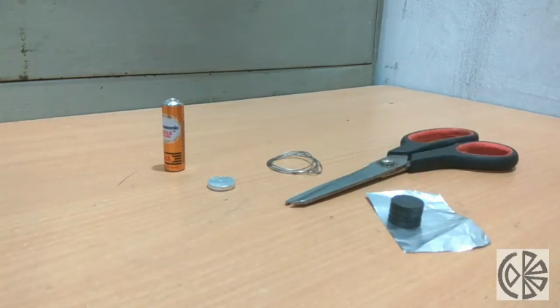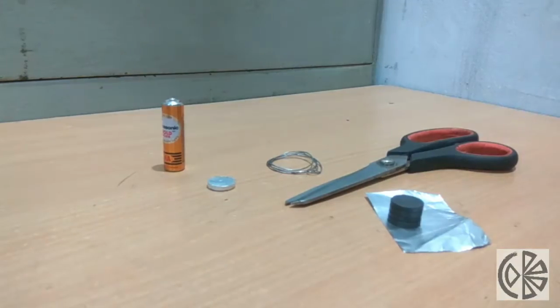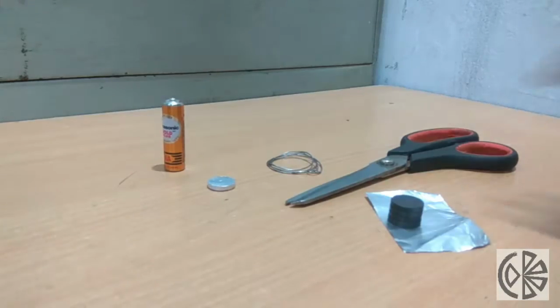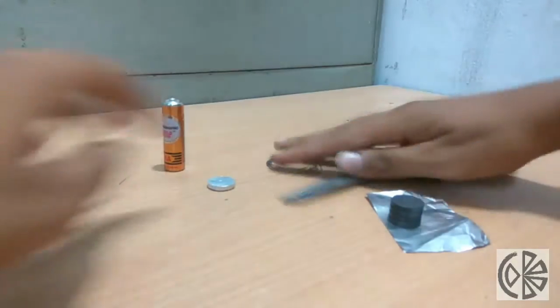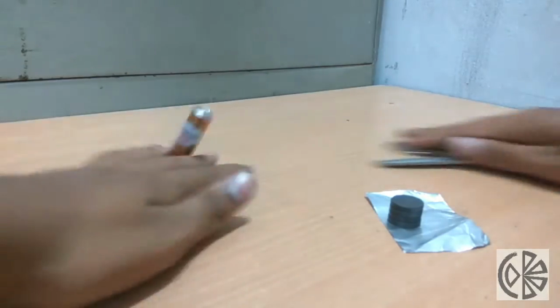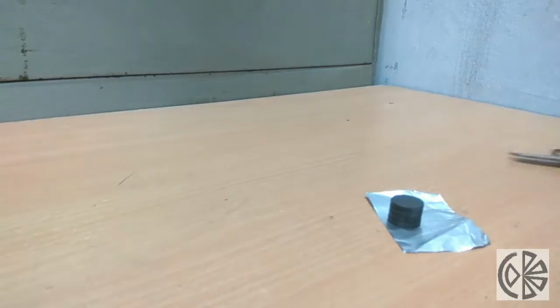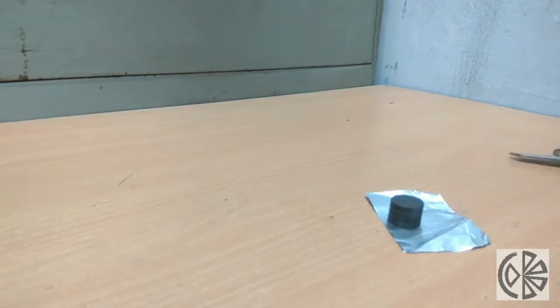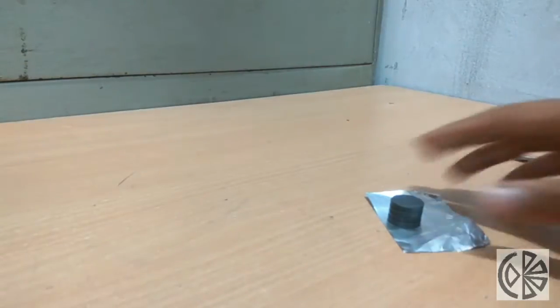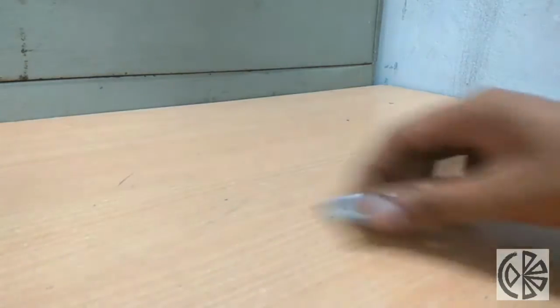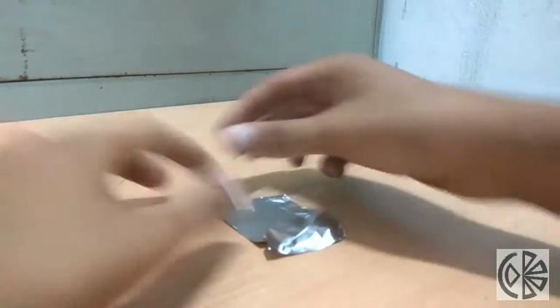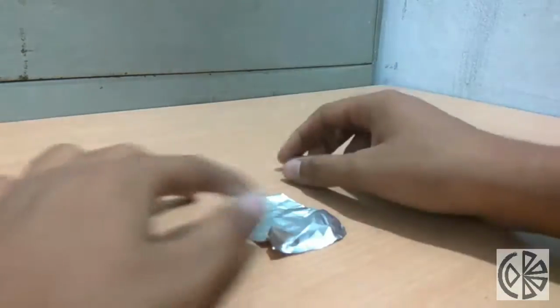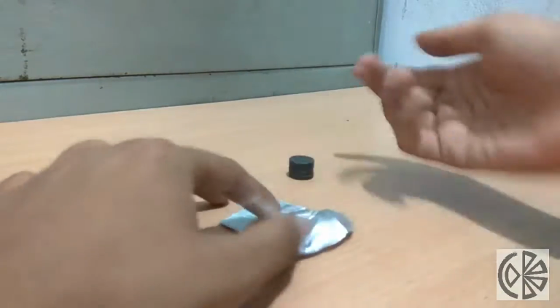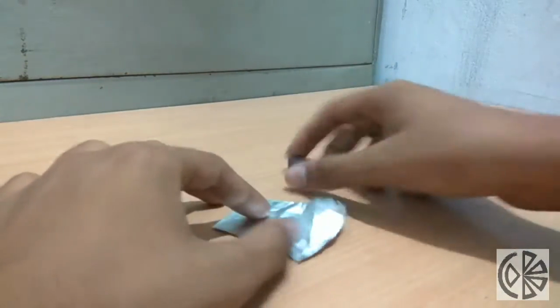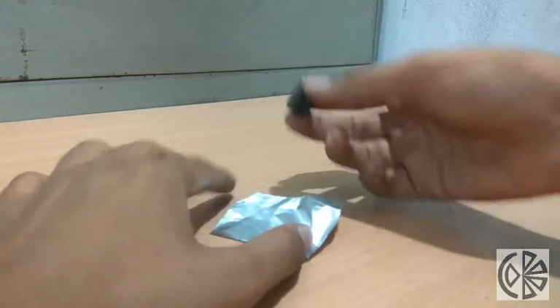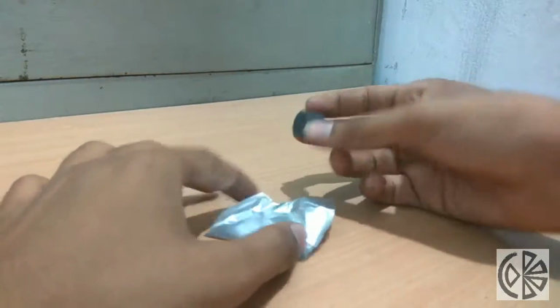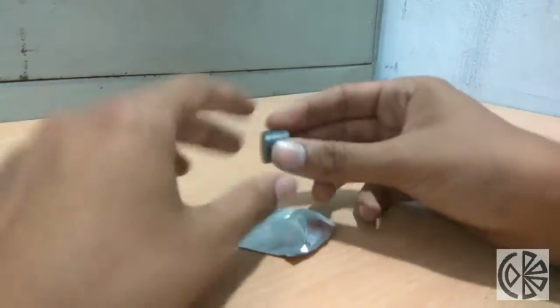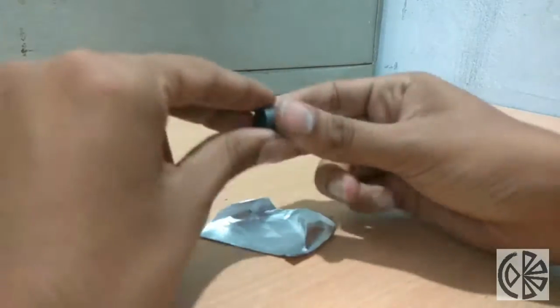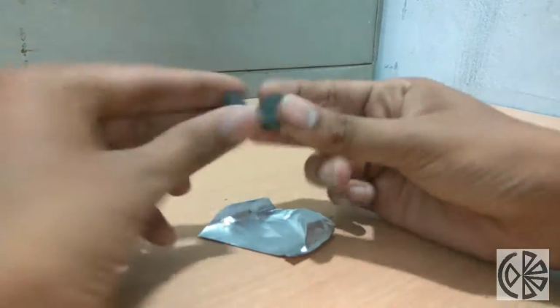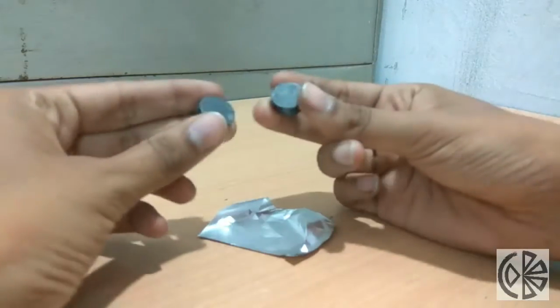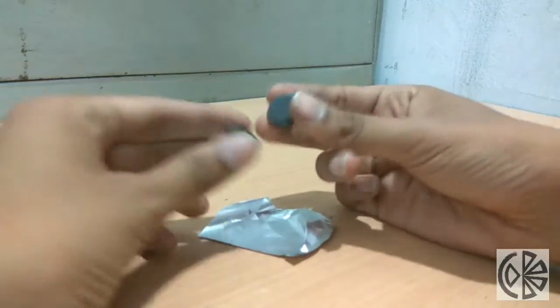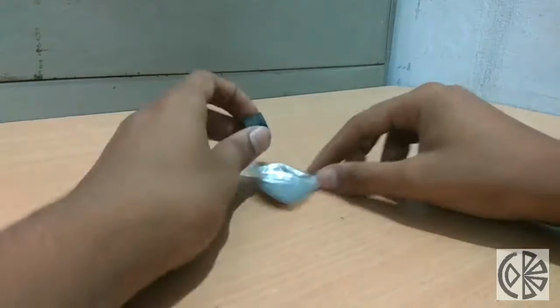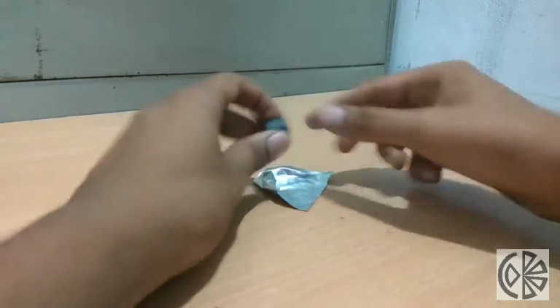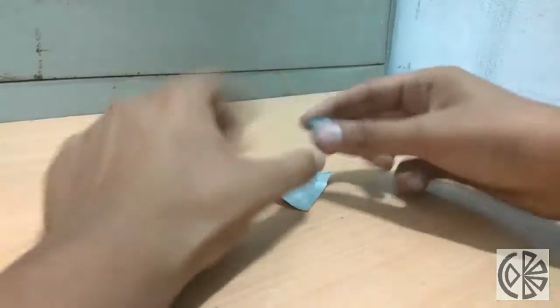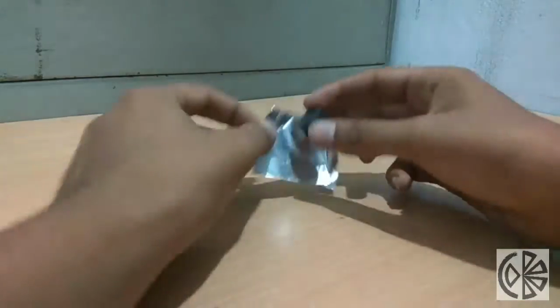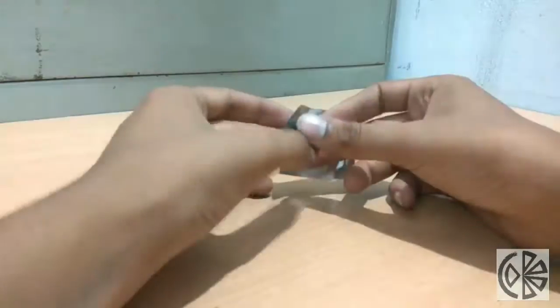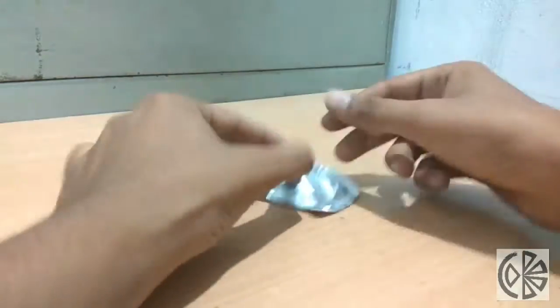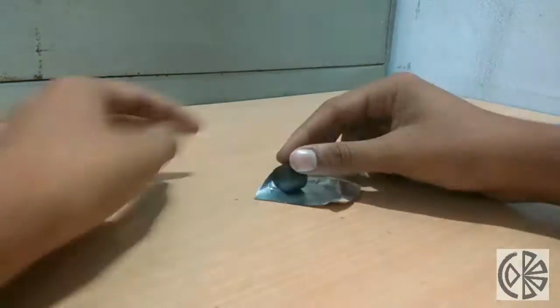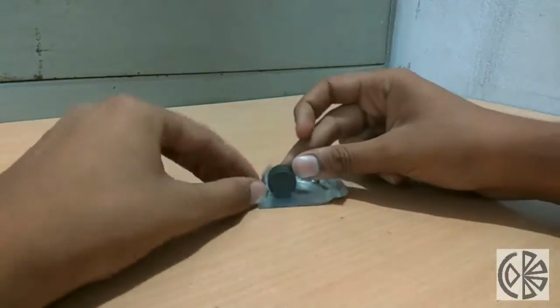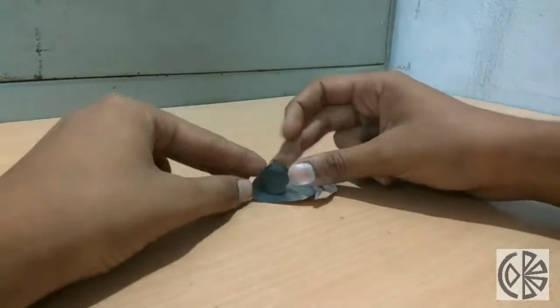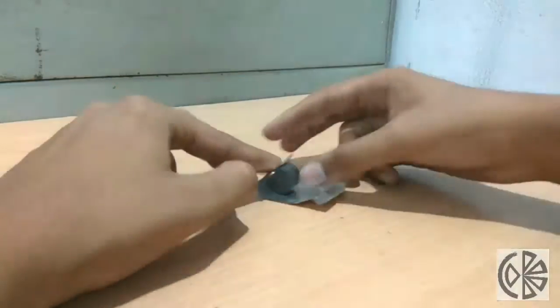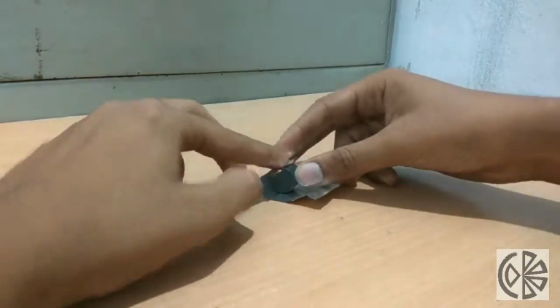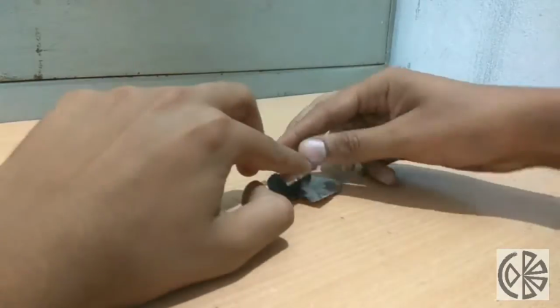If you don't have a neodymium magnet, you can take a ceramic magnet and wrap it in aluminium foil.